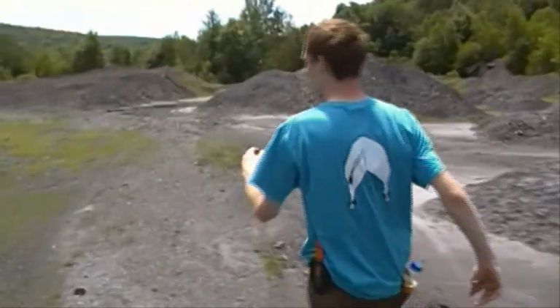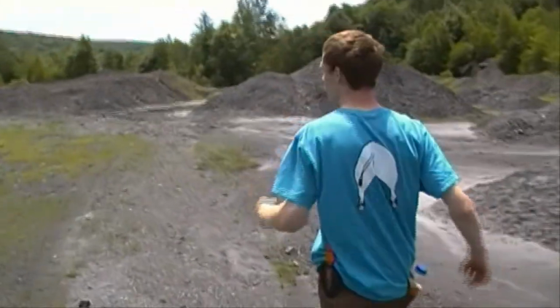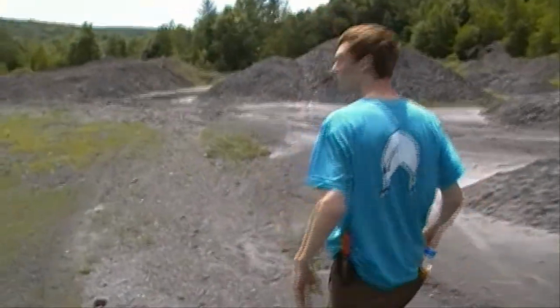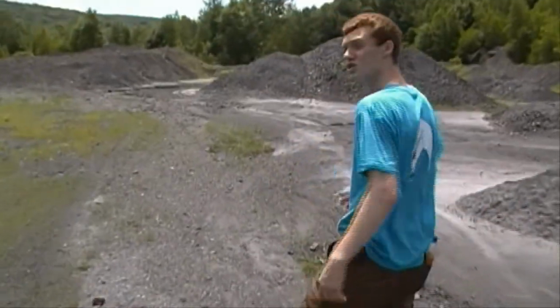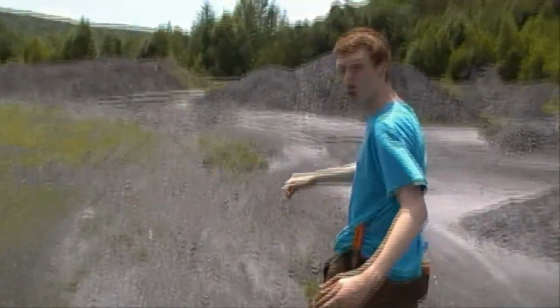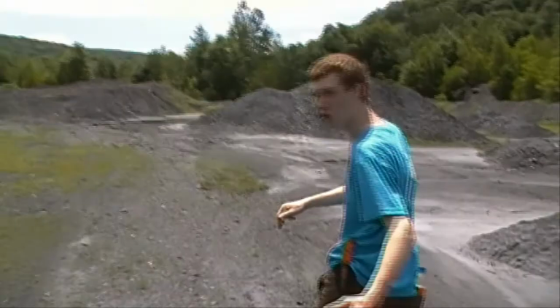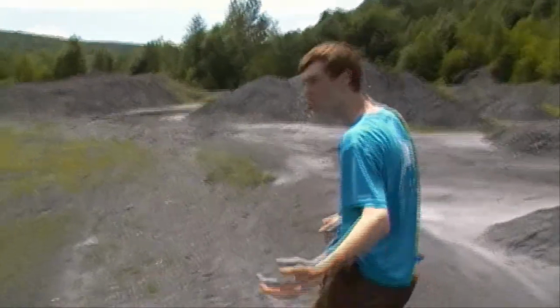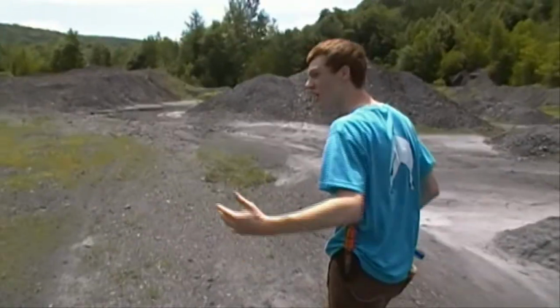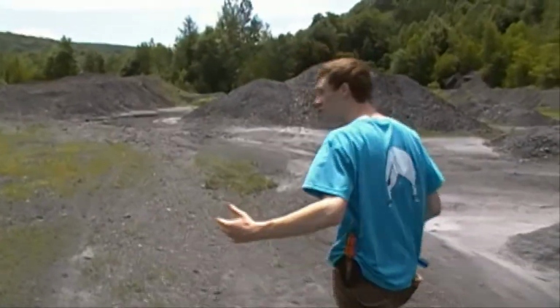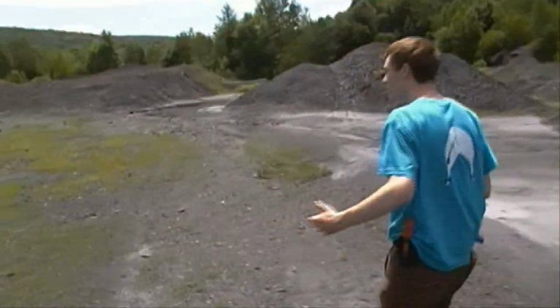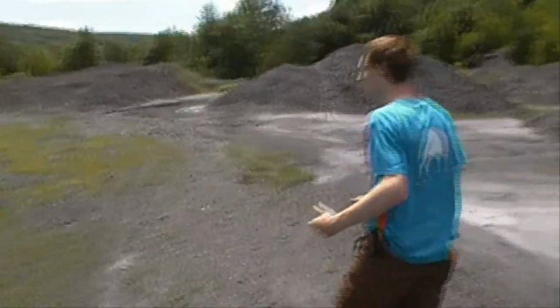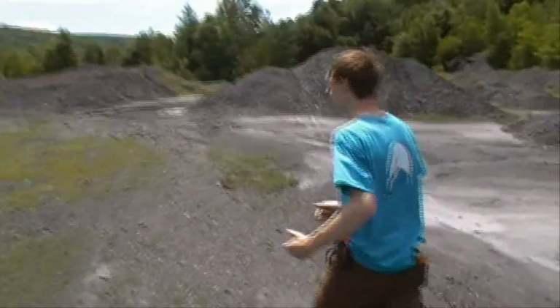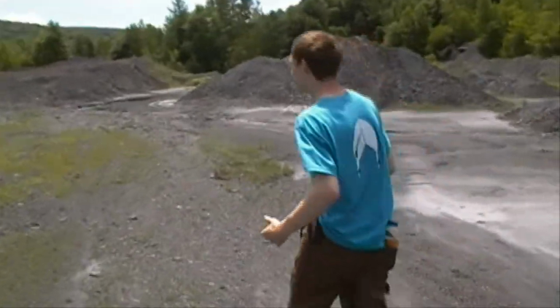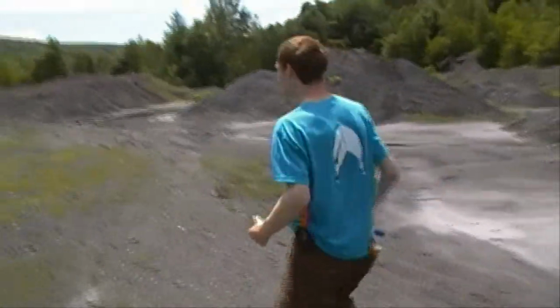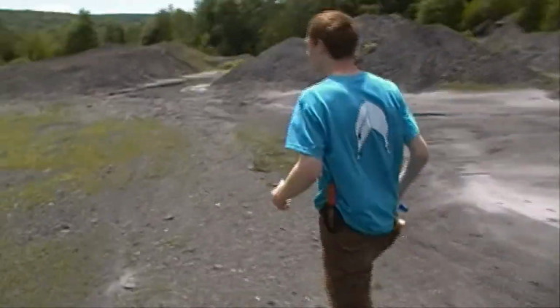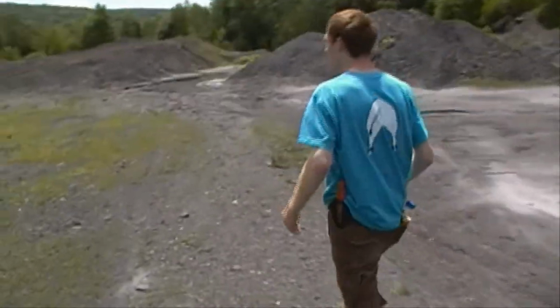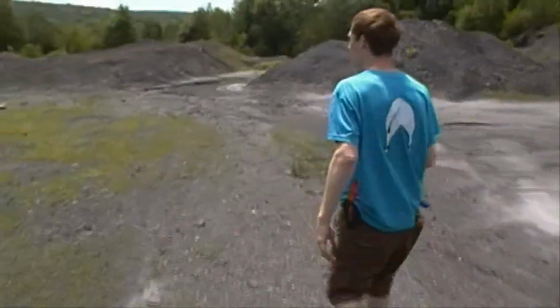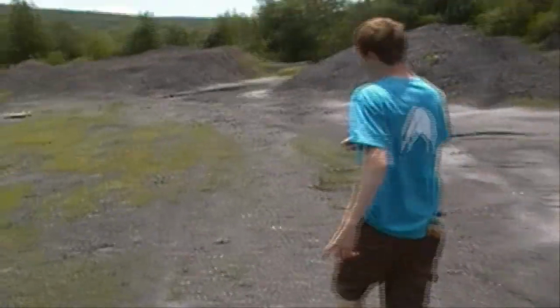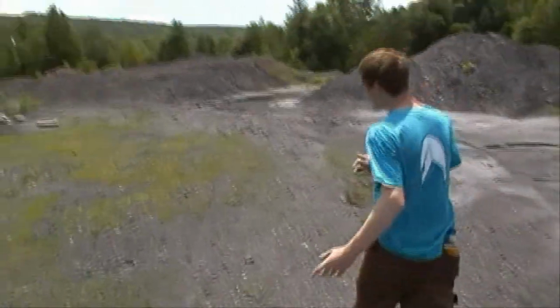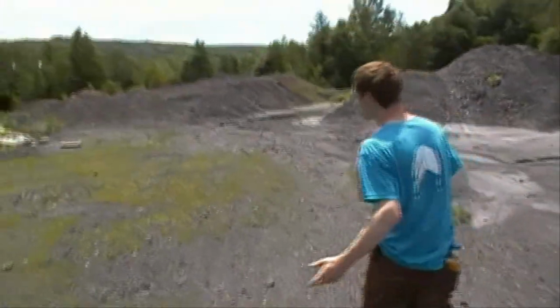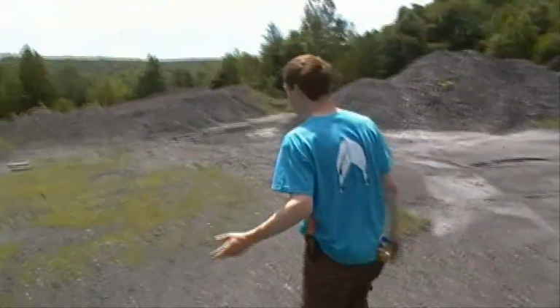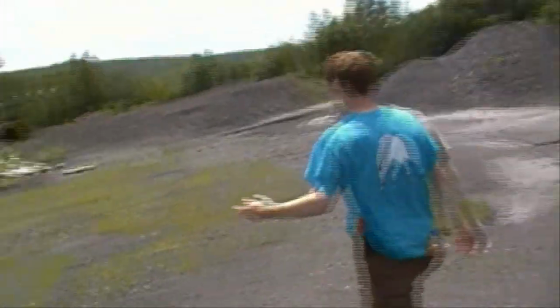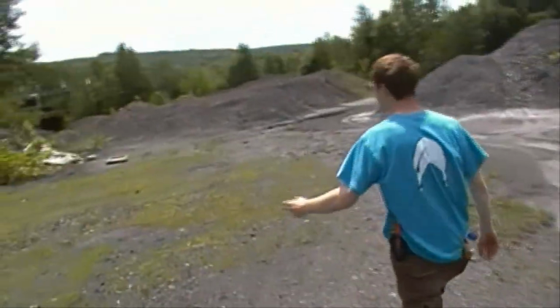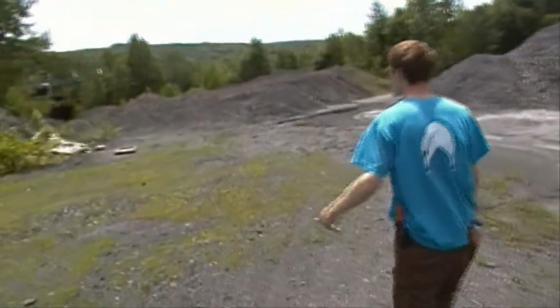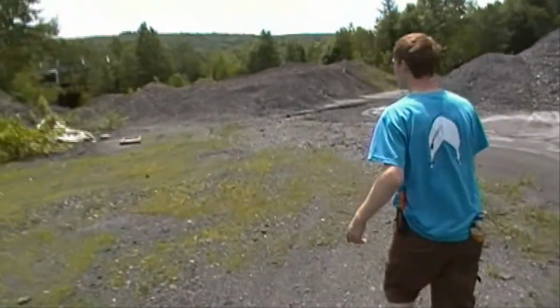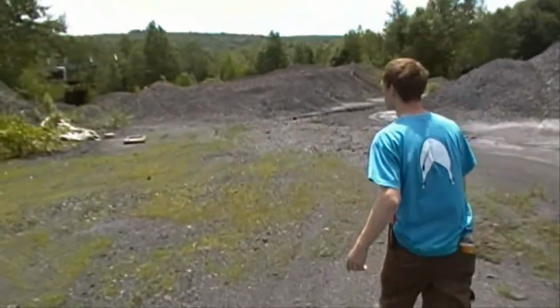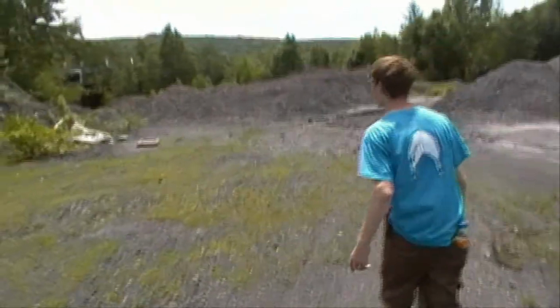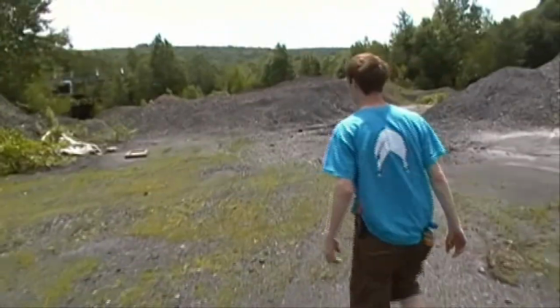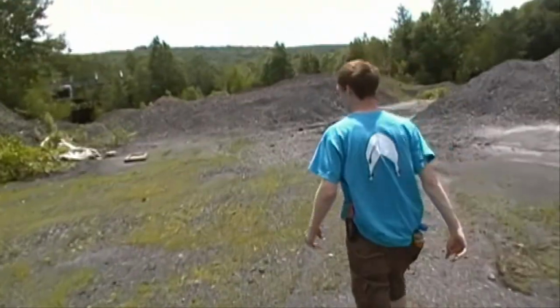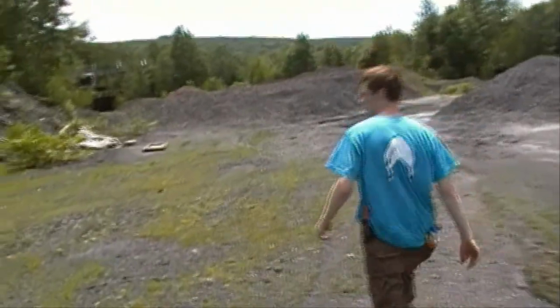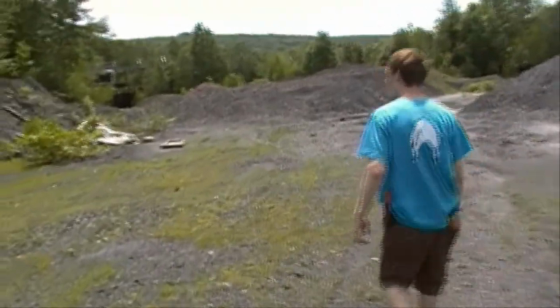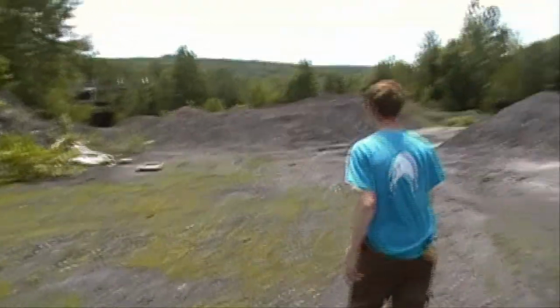Actually there is one over here. This is where we're going to set up camp. Let's go.